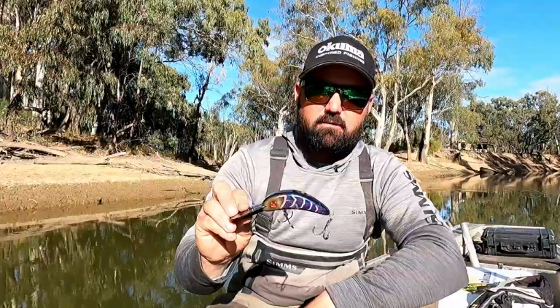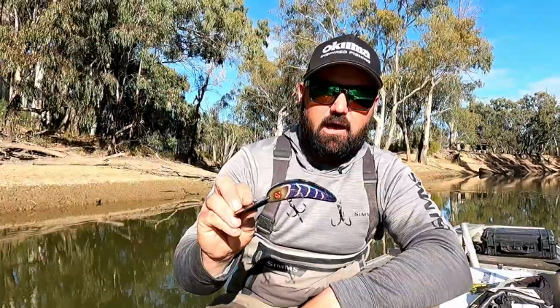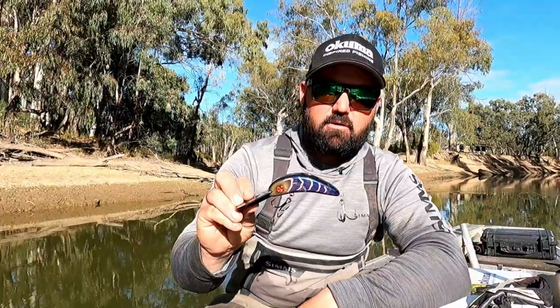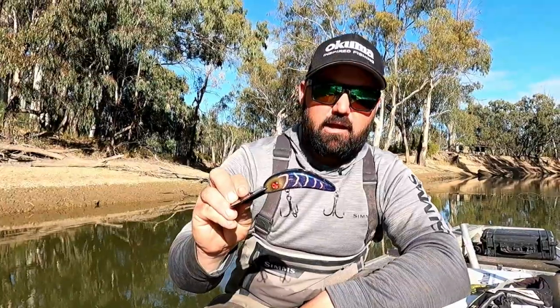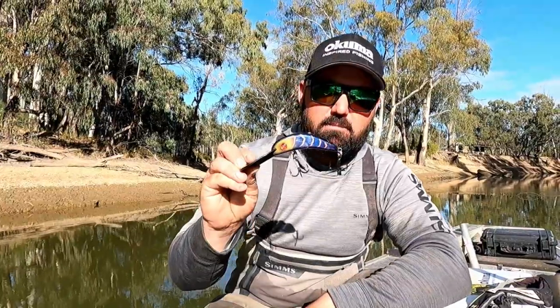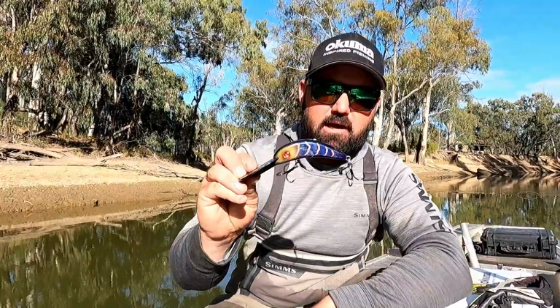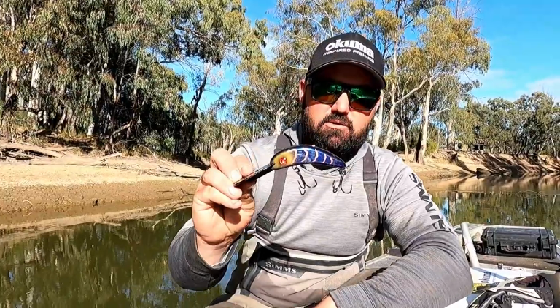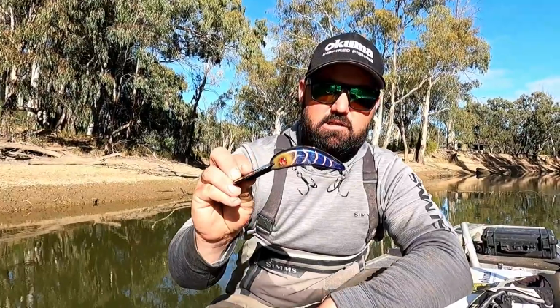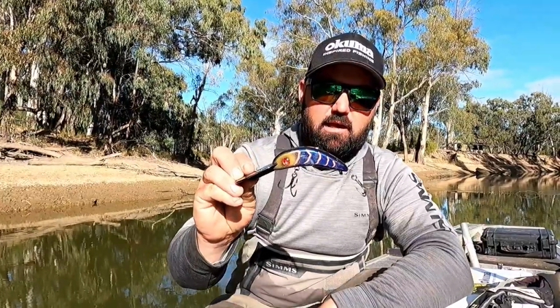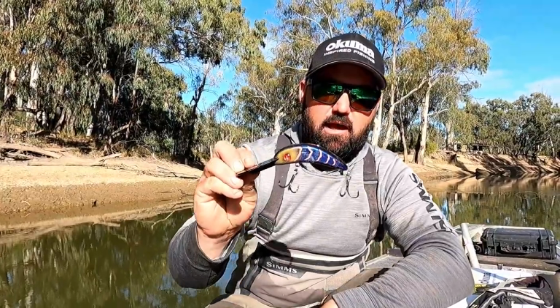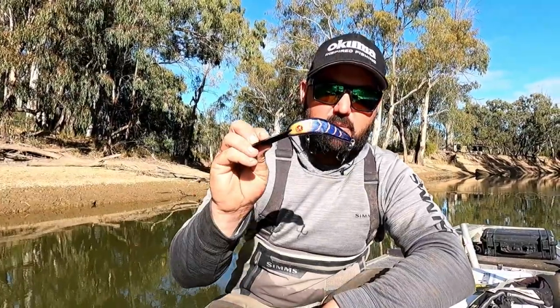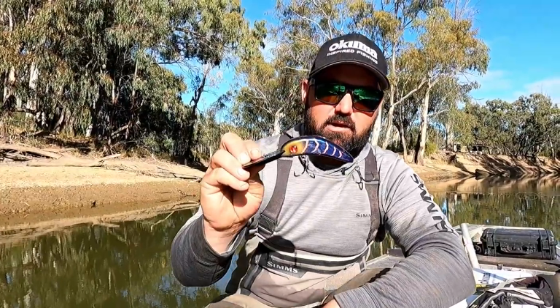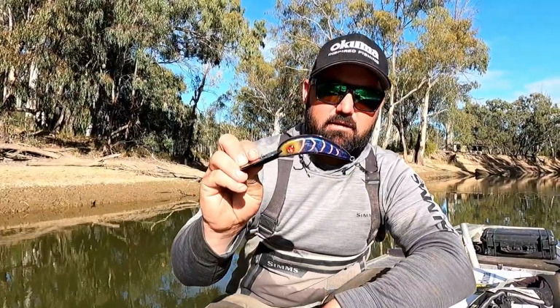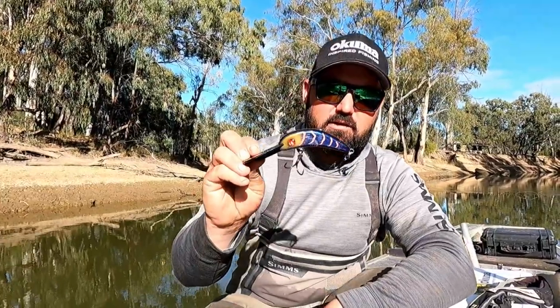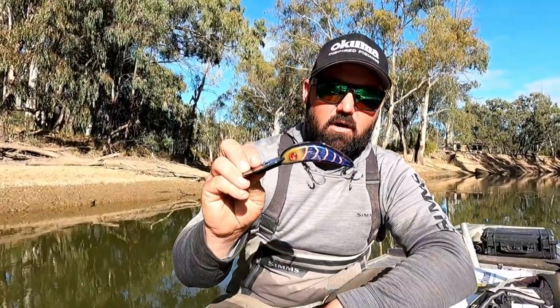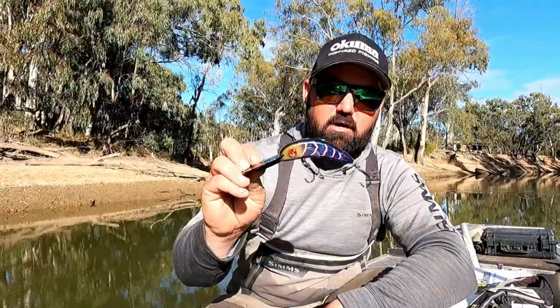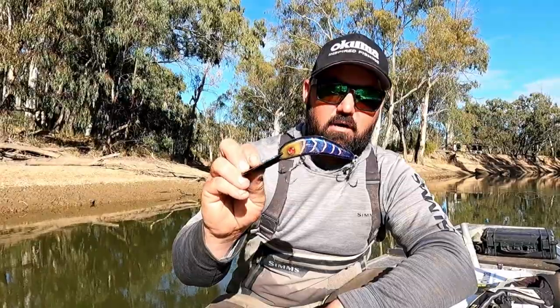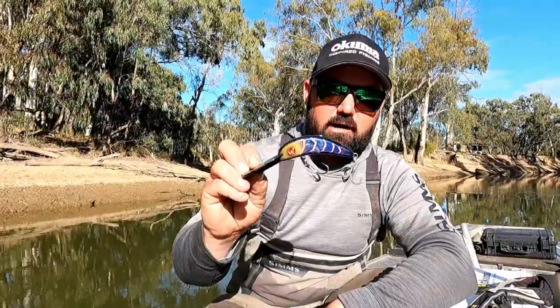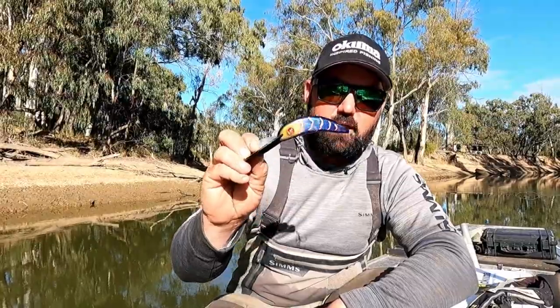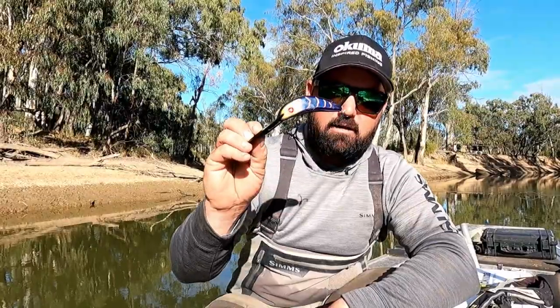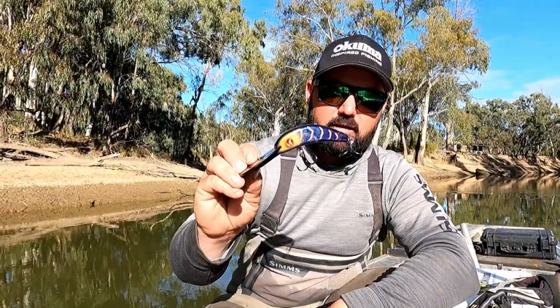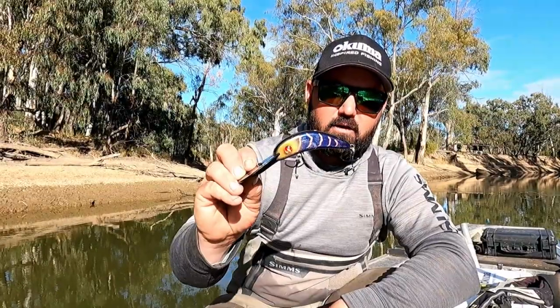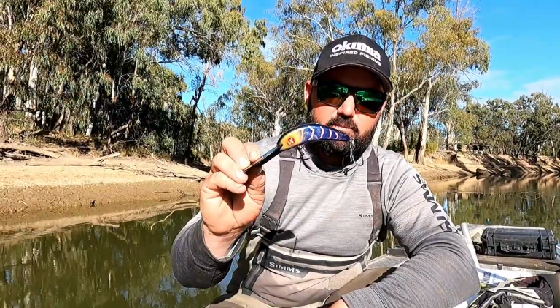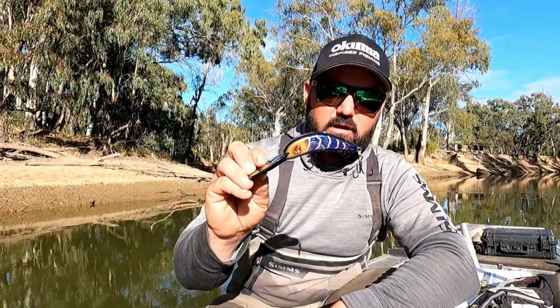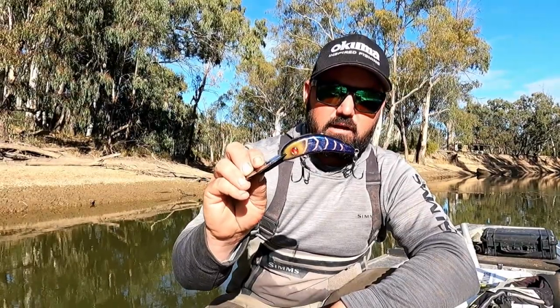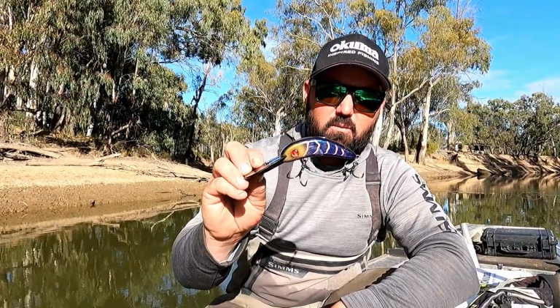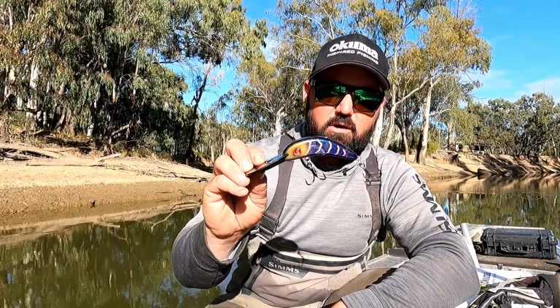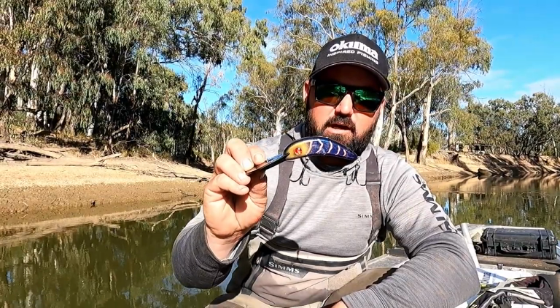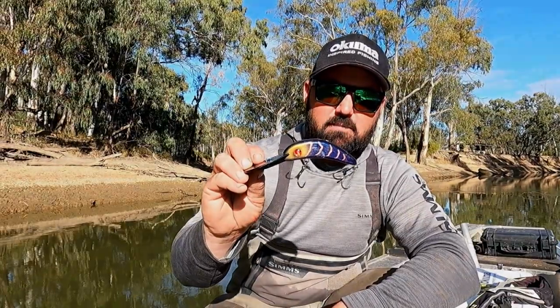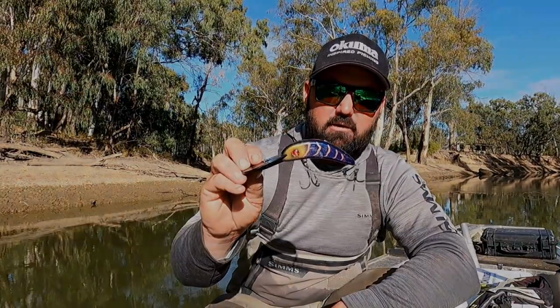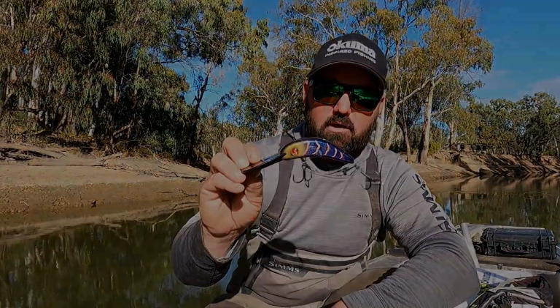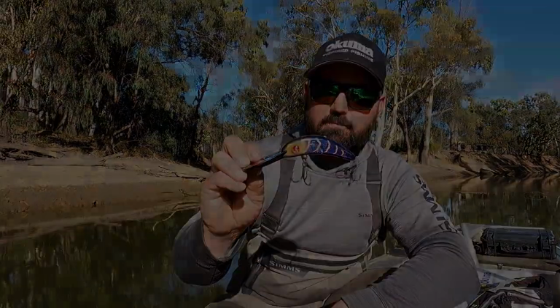So if you haven't already, make sure you check out the Ballista Dino 90 next time you're going to hit the water chasing Murray cod.